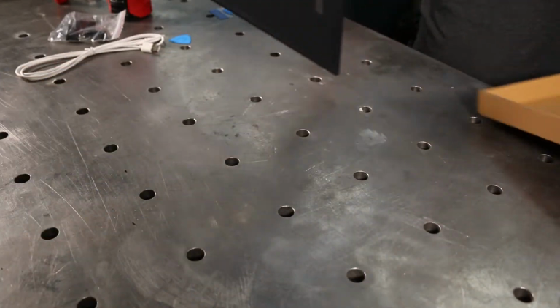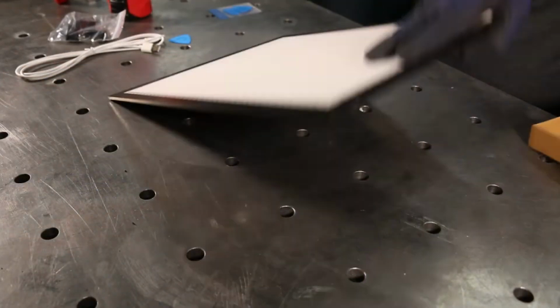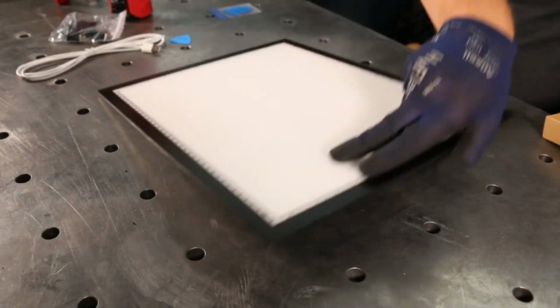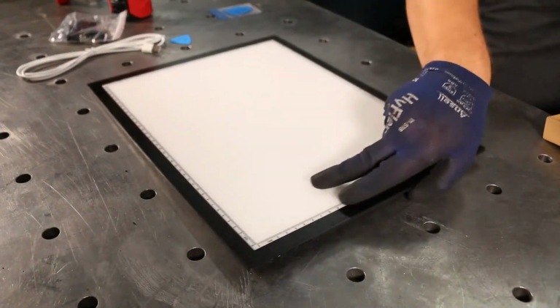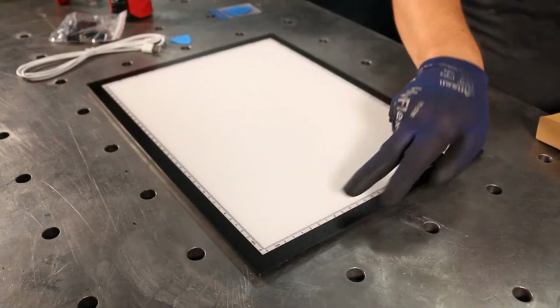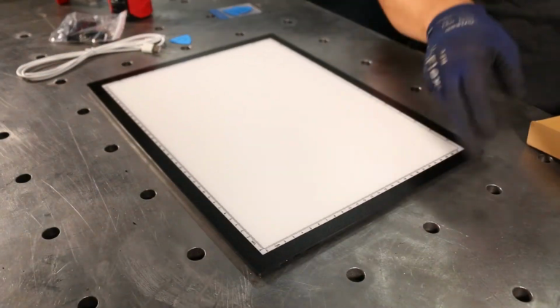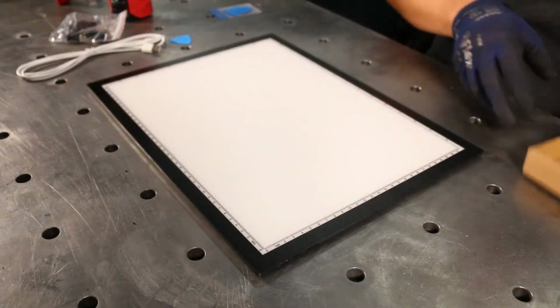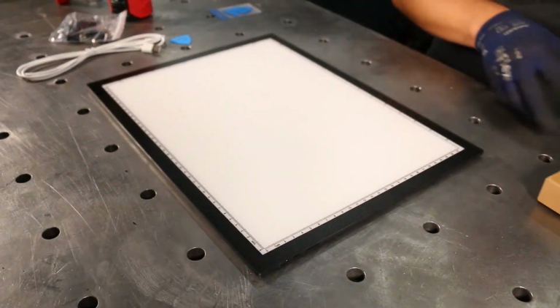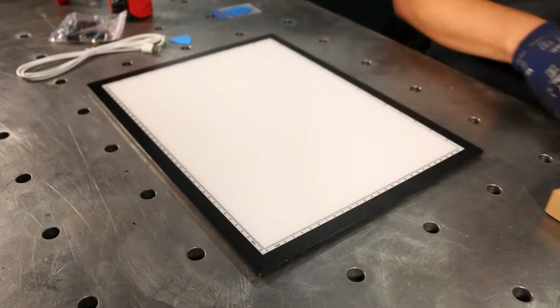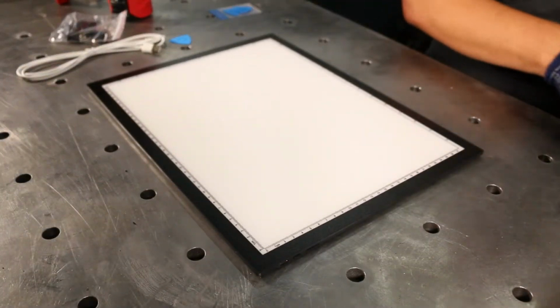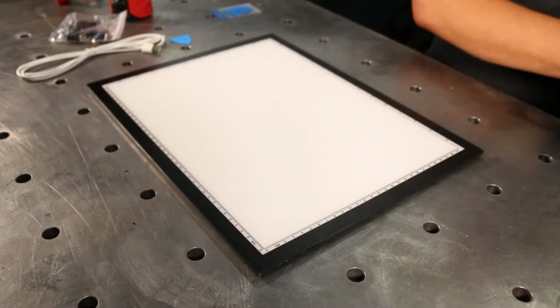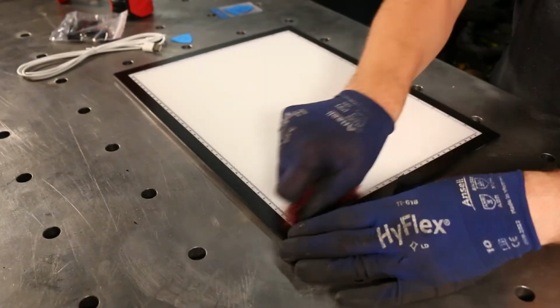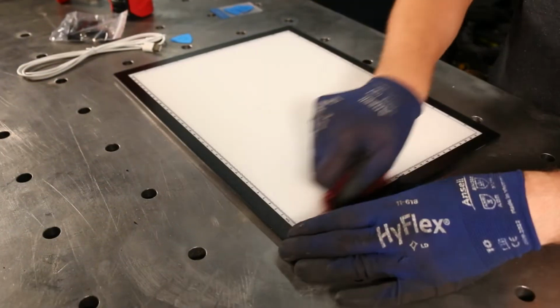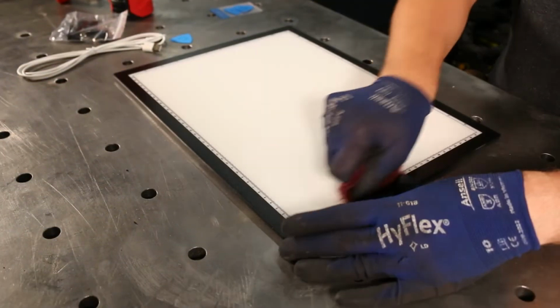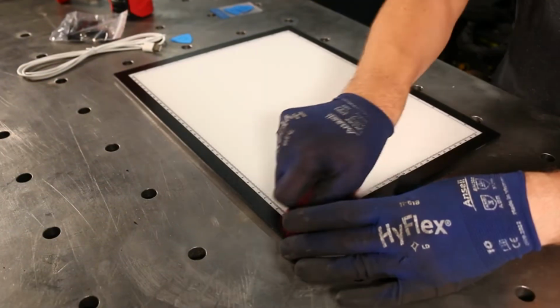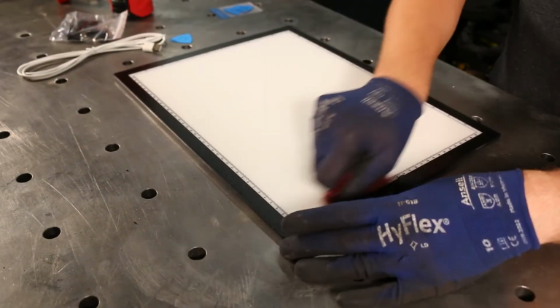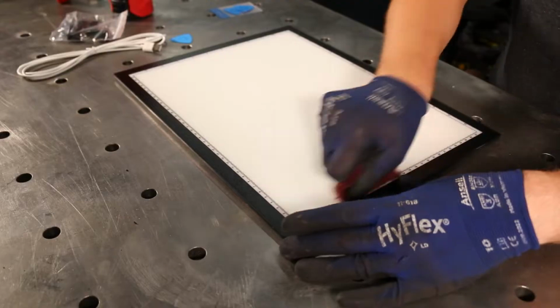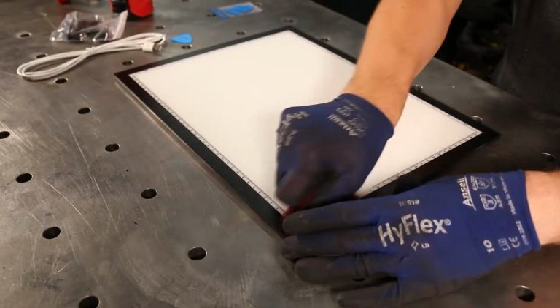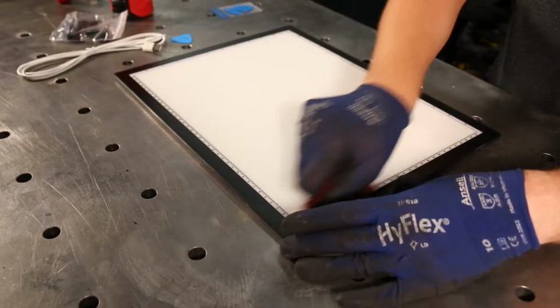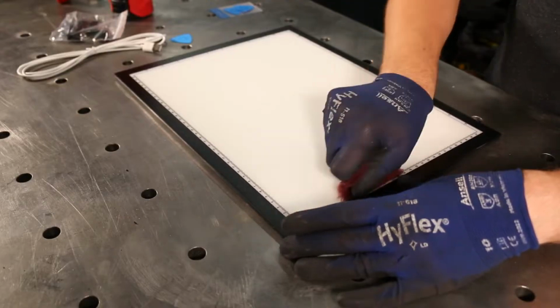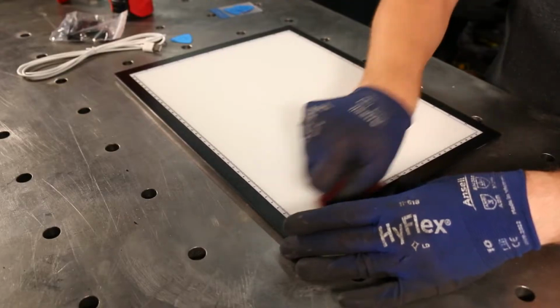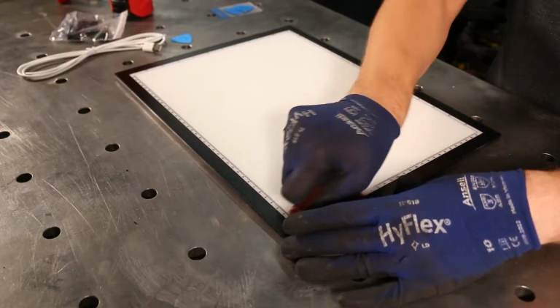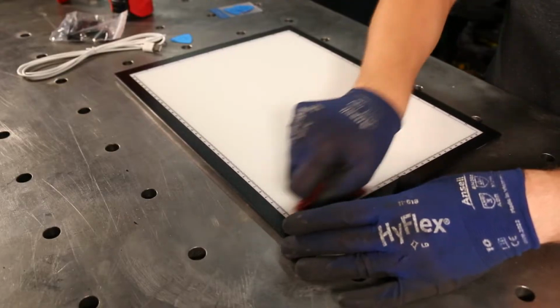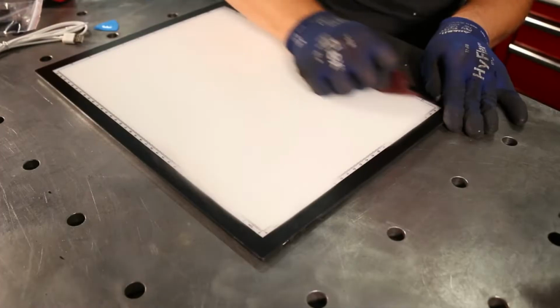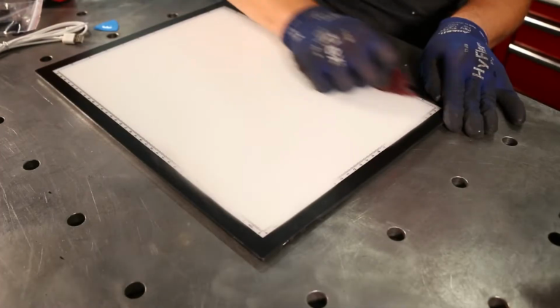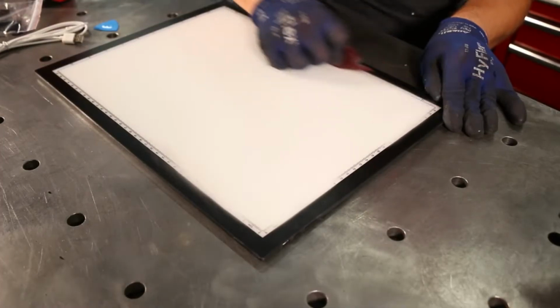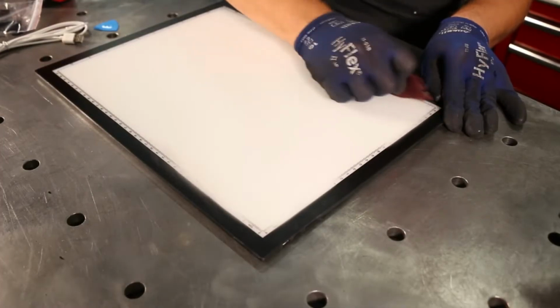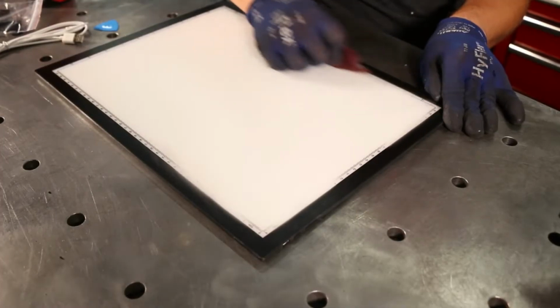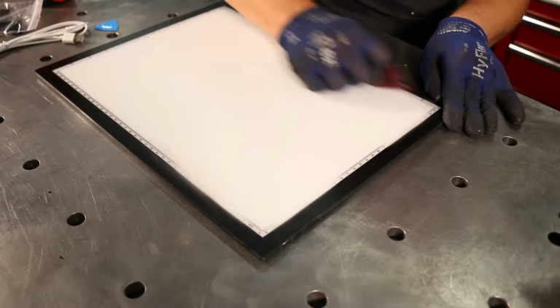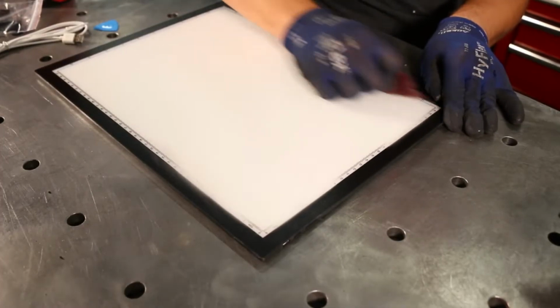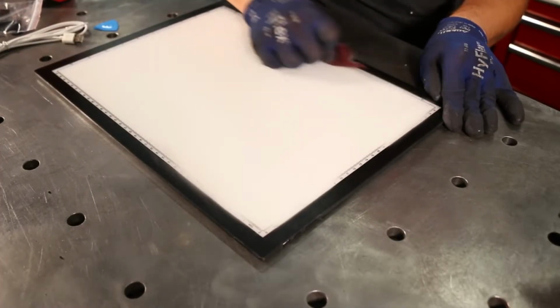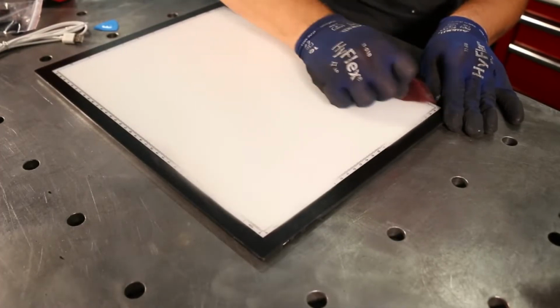First we need to remove the printed scales along the edges. A maroon Scotch-Brite pad works great for this.